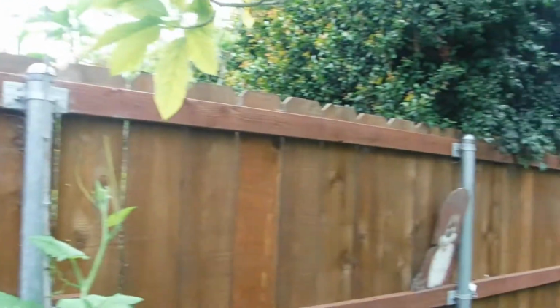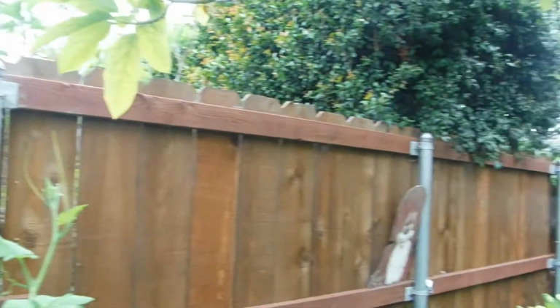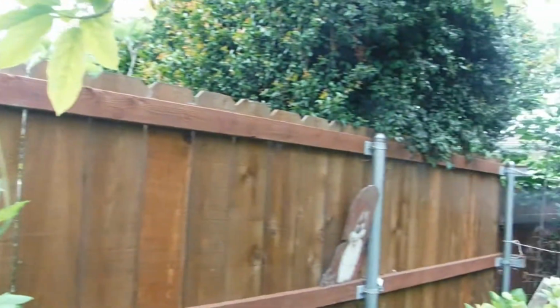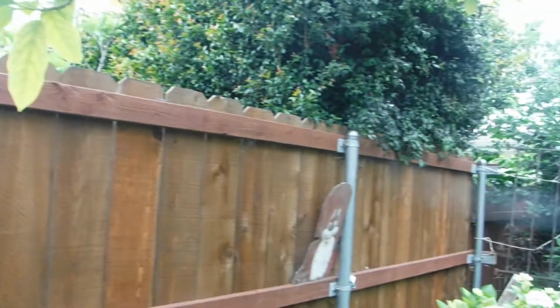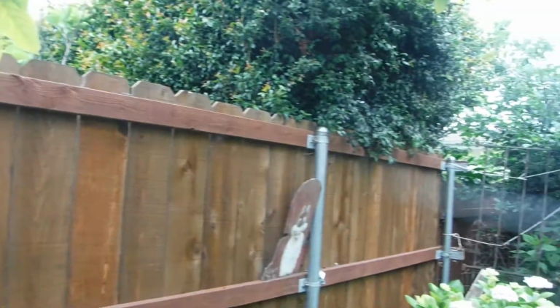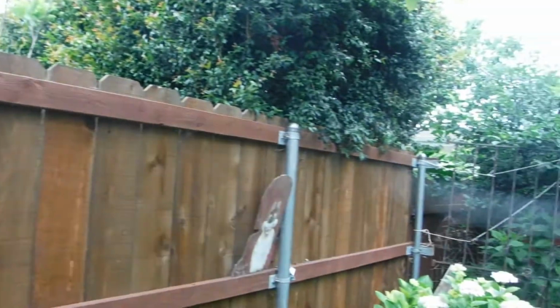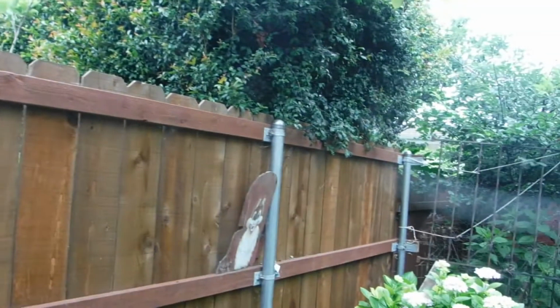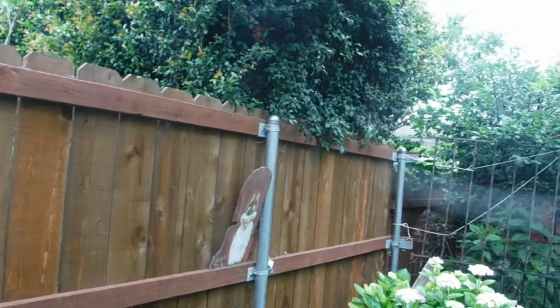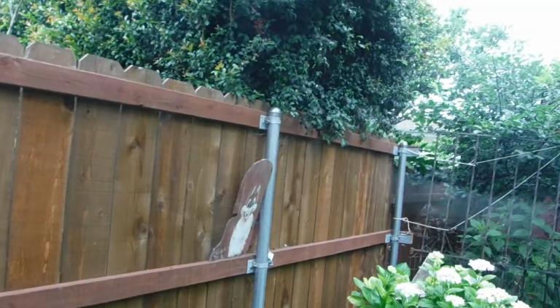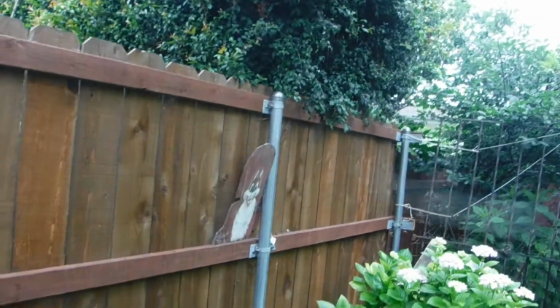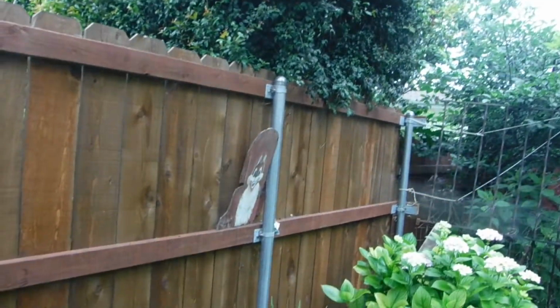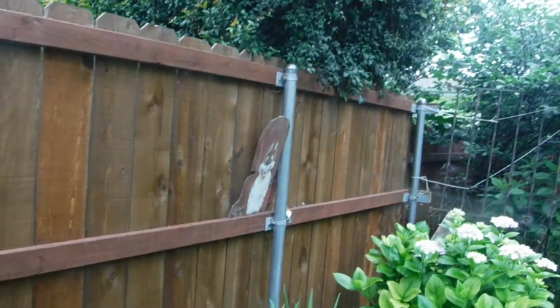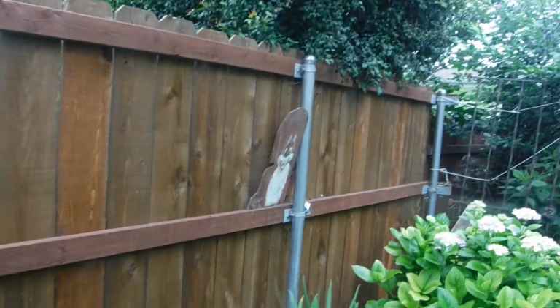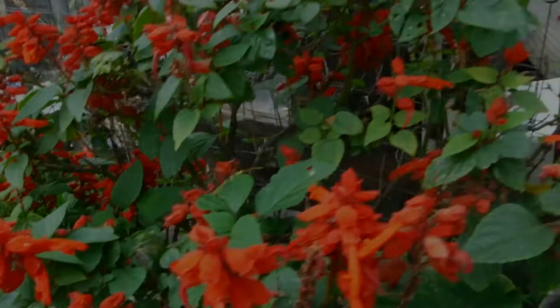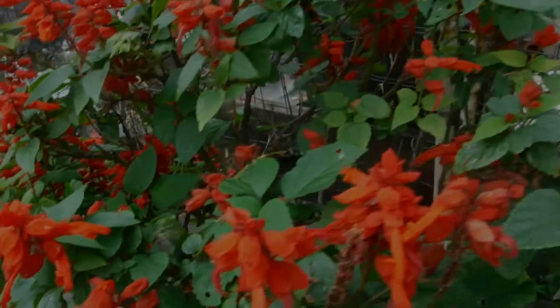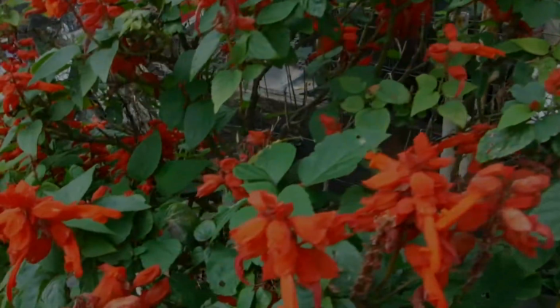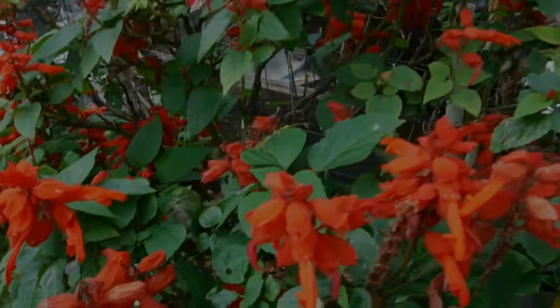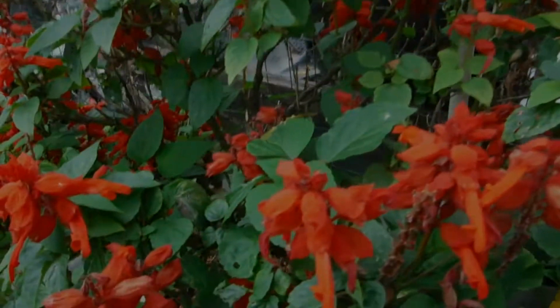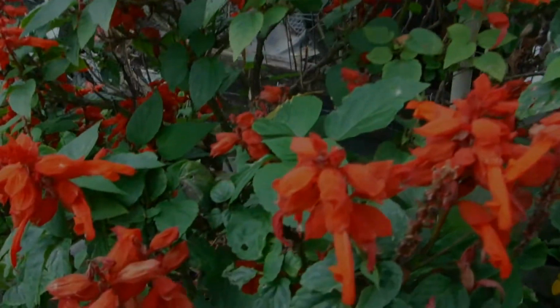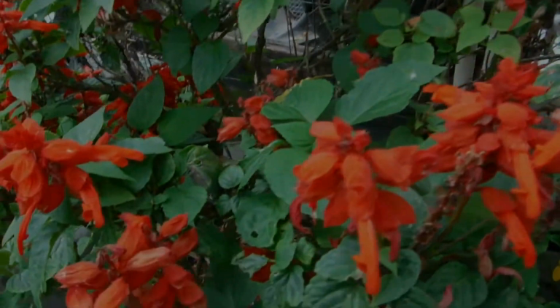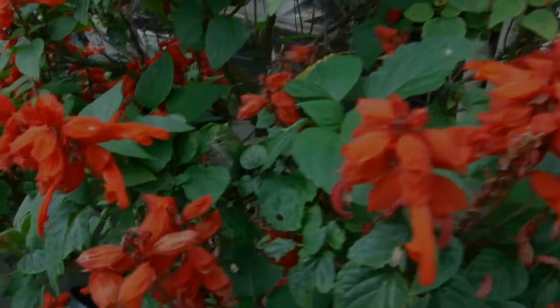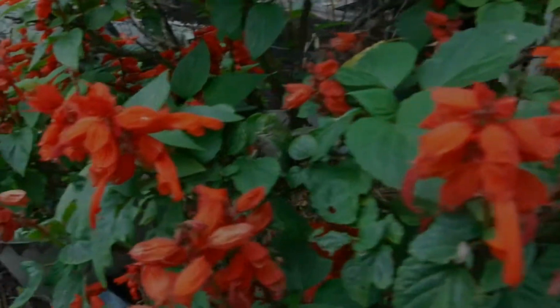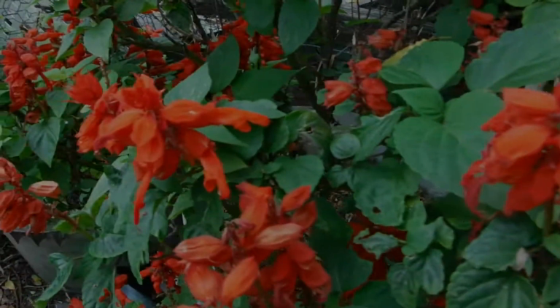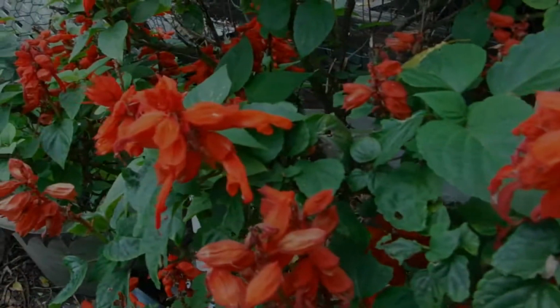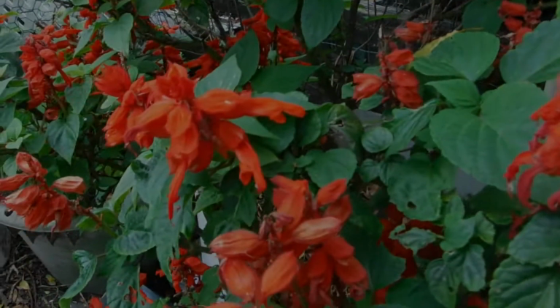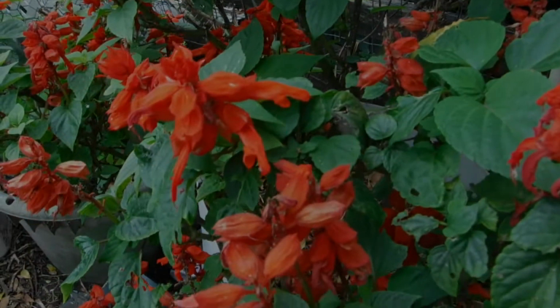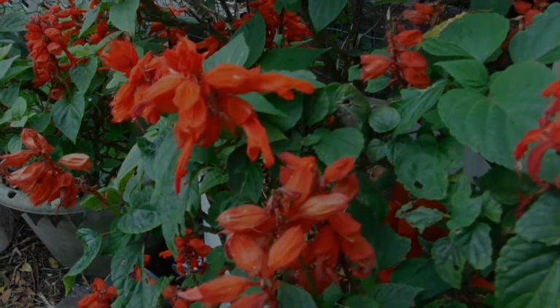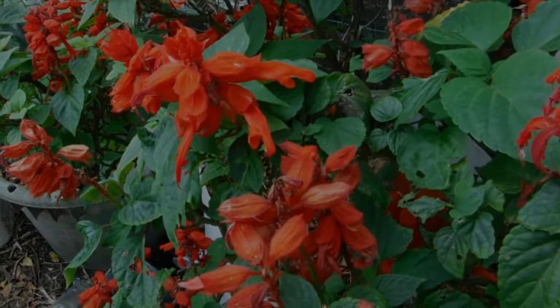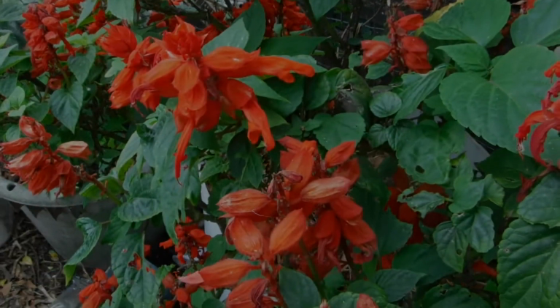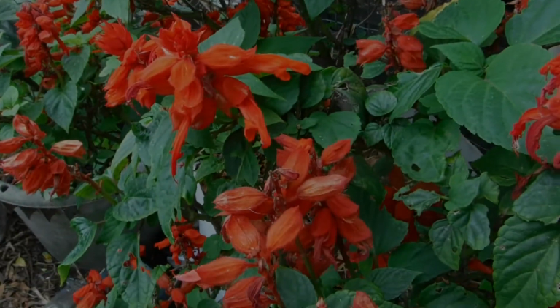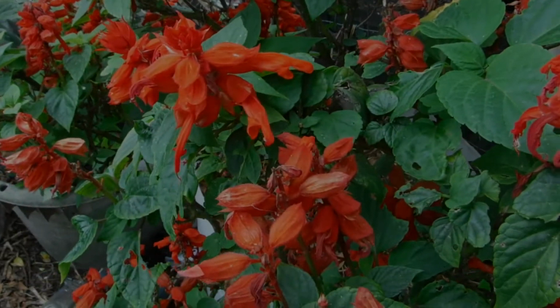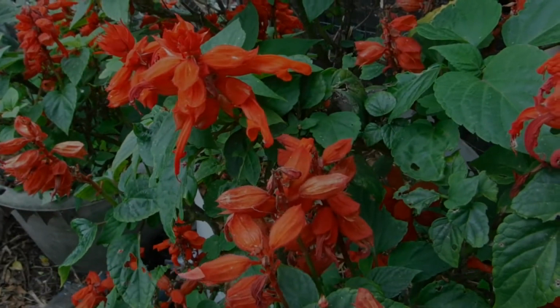They get up there and they run the full length. Thank you, thank you for watching. Bye for now!